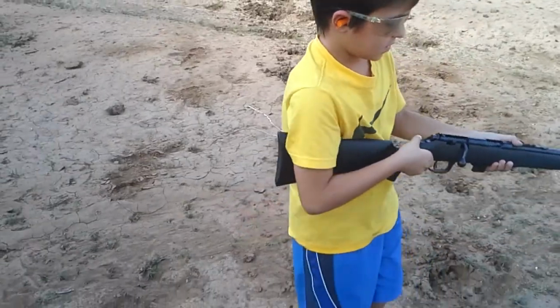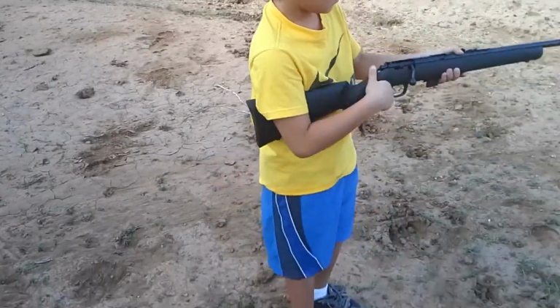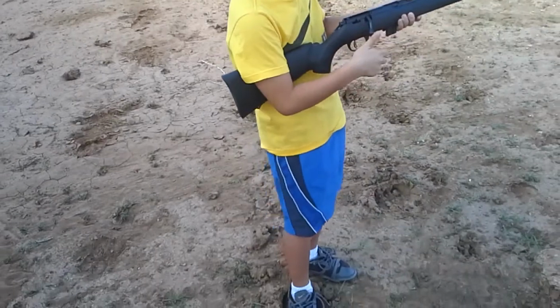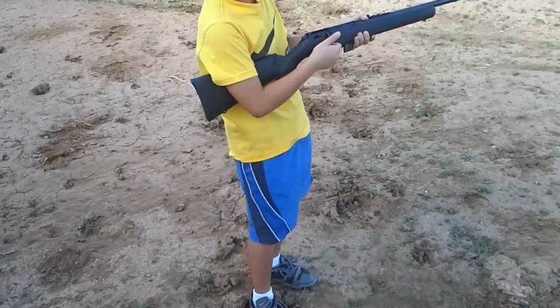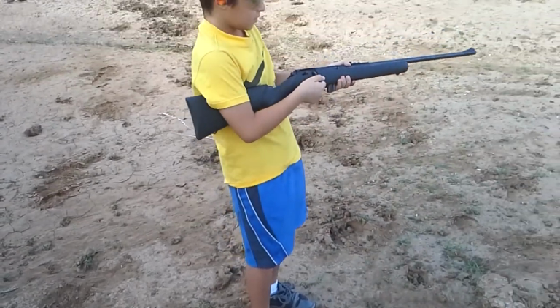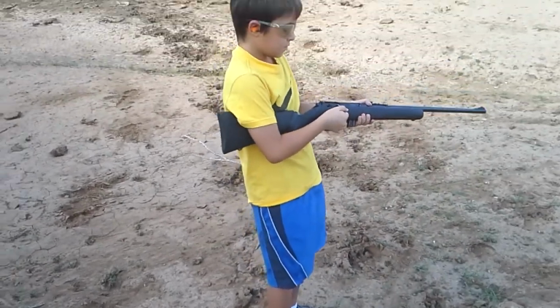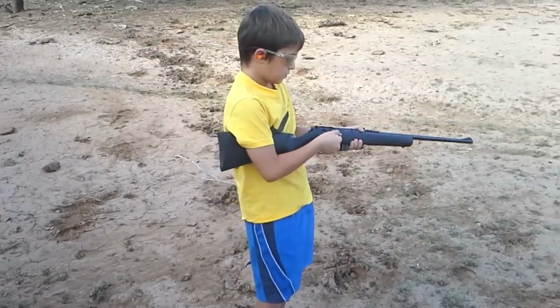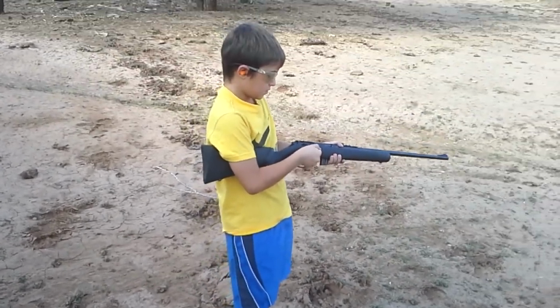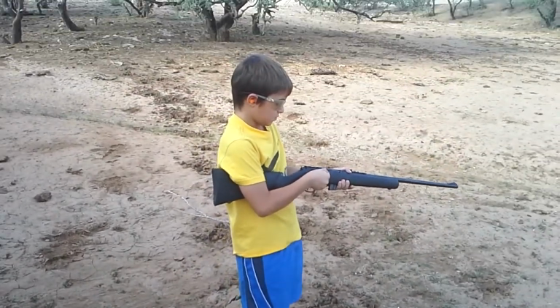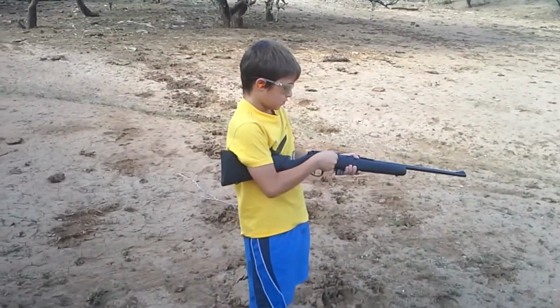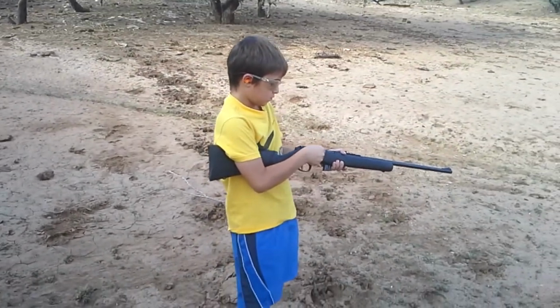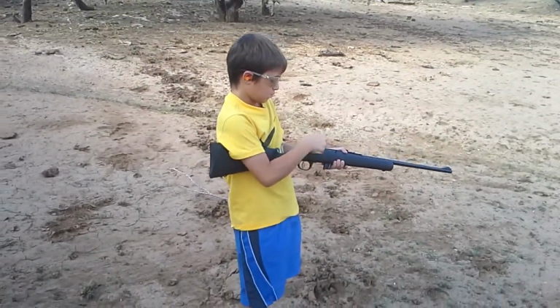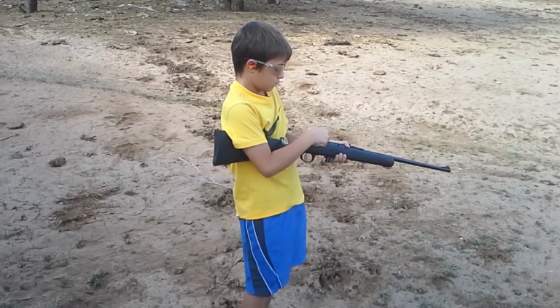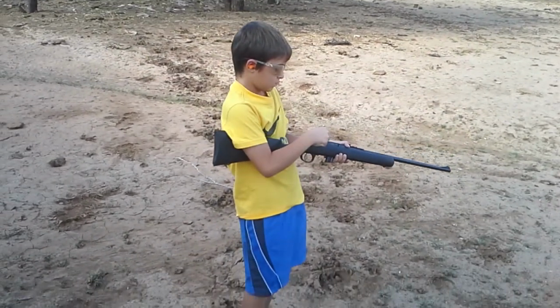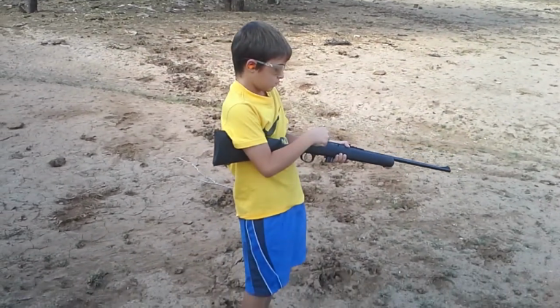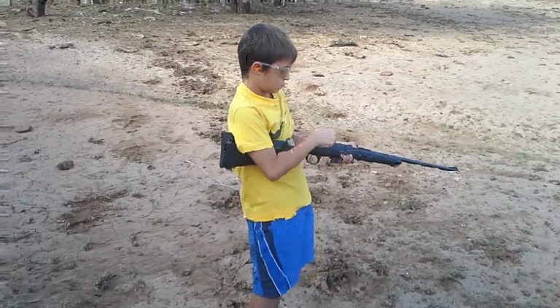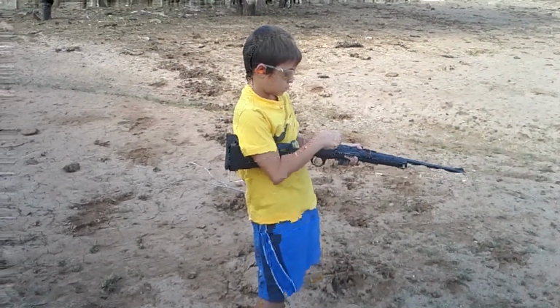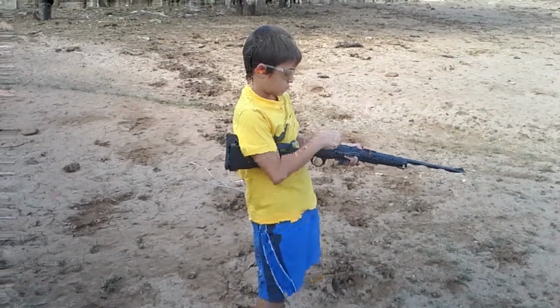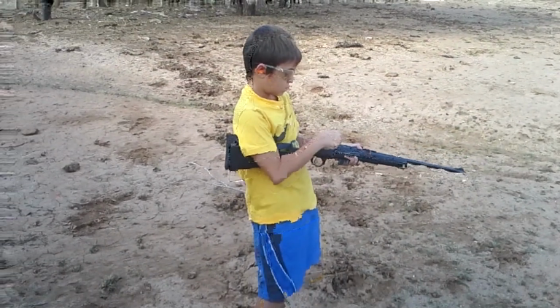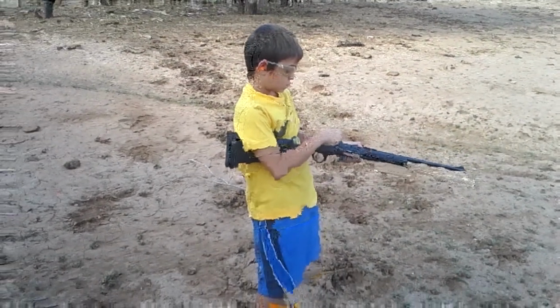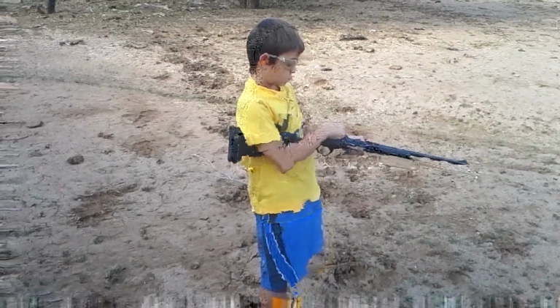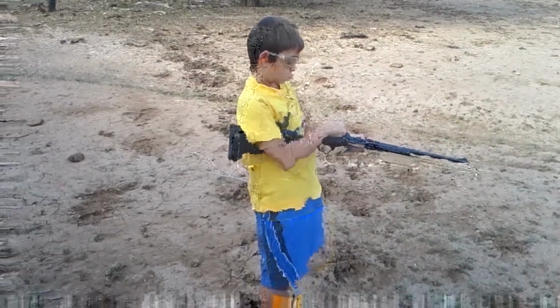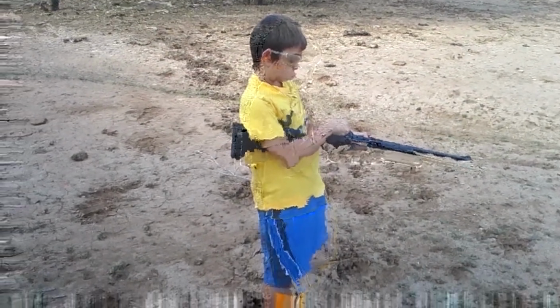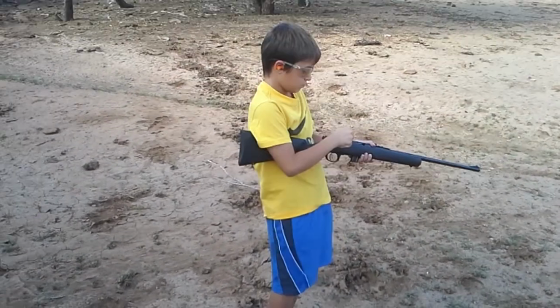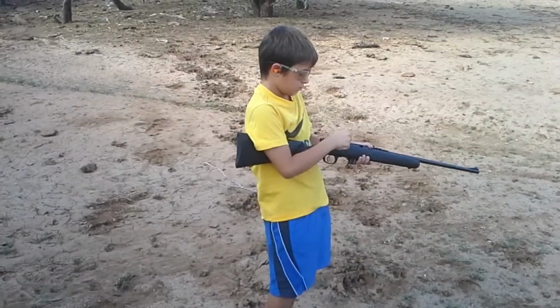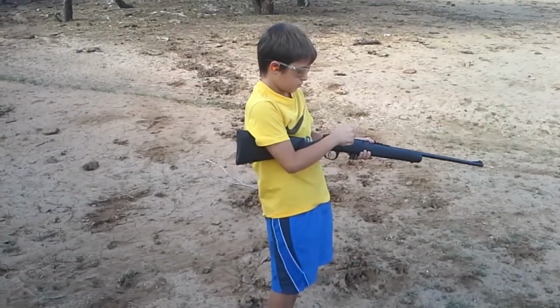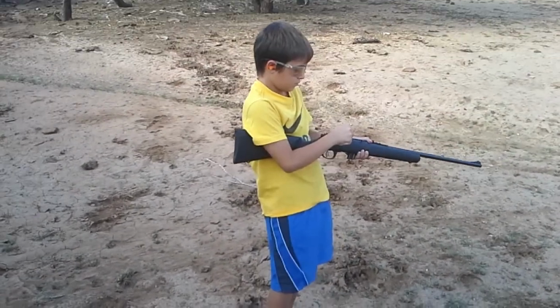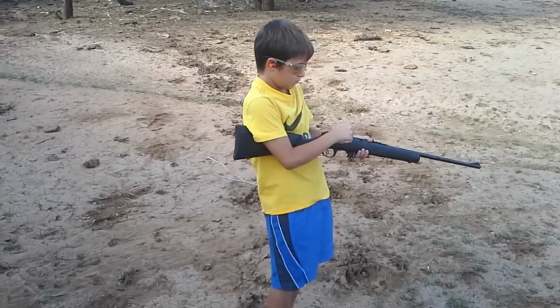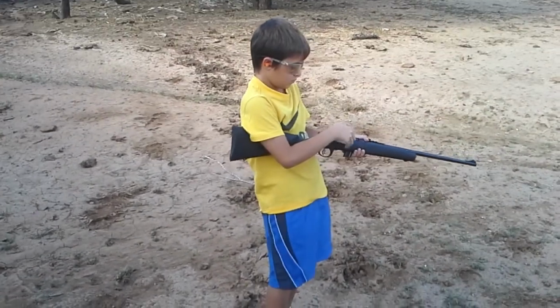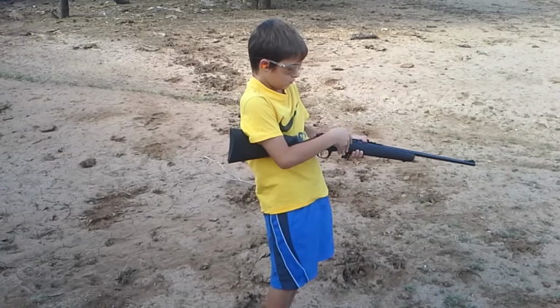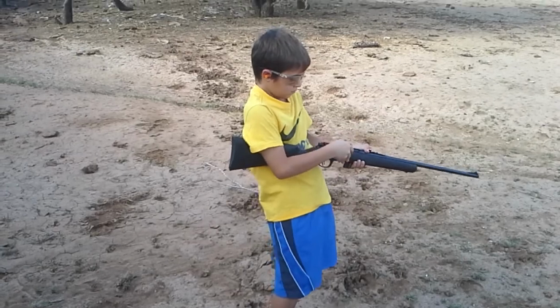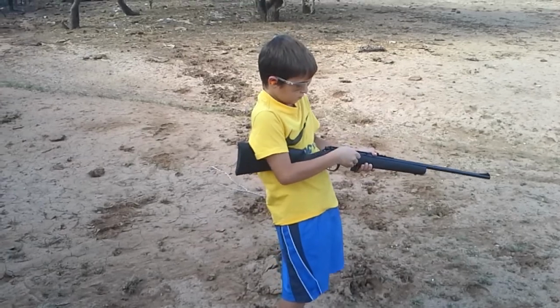So now you need to bolt the gun. Make sure you go all the way back so that the round loads.